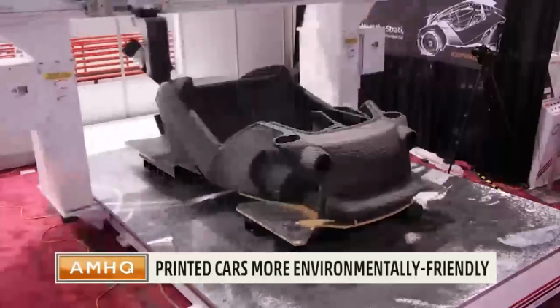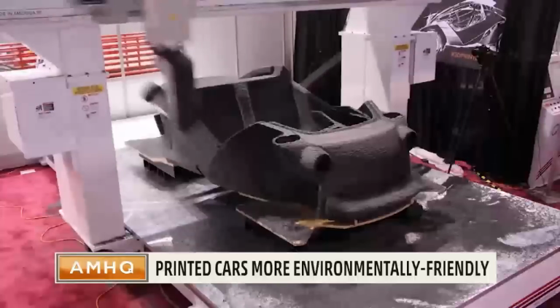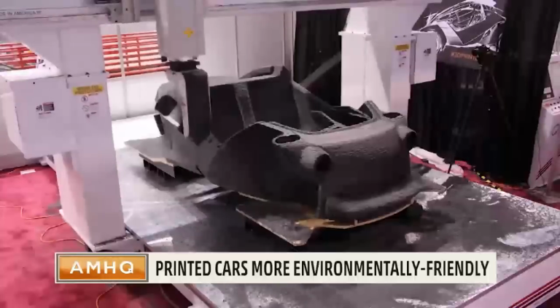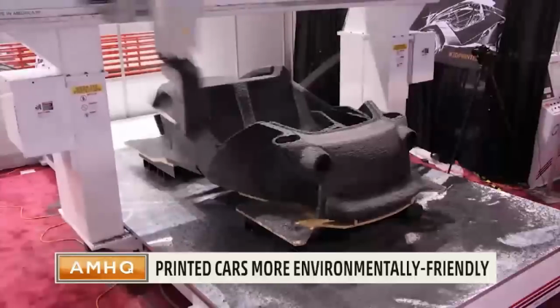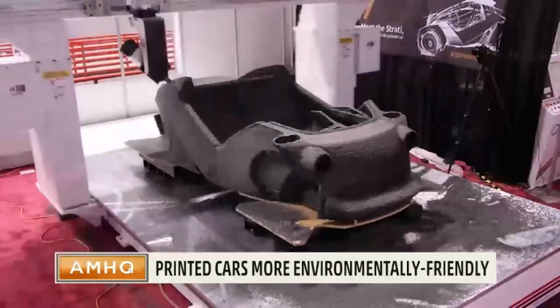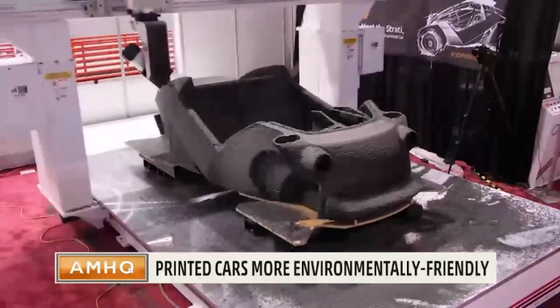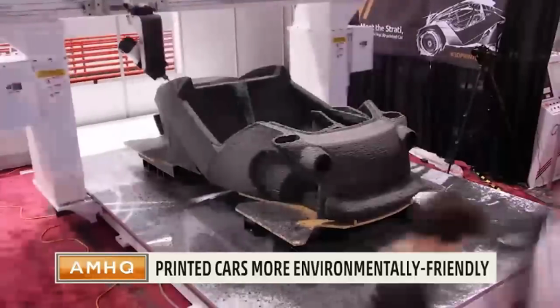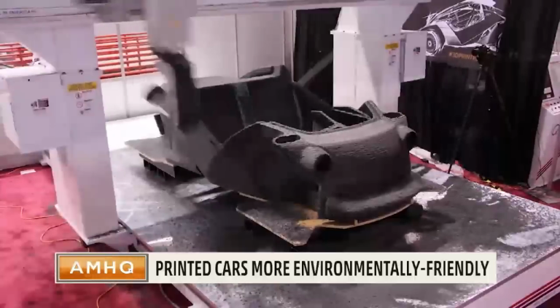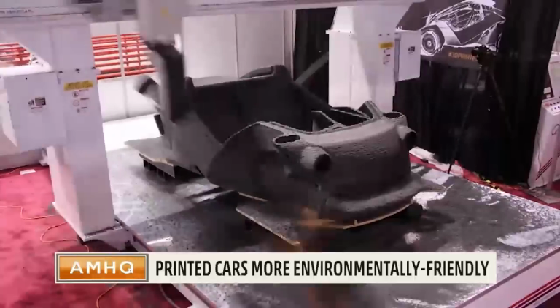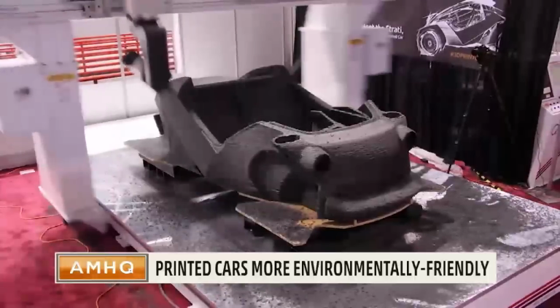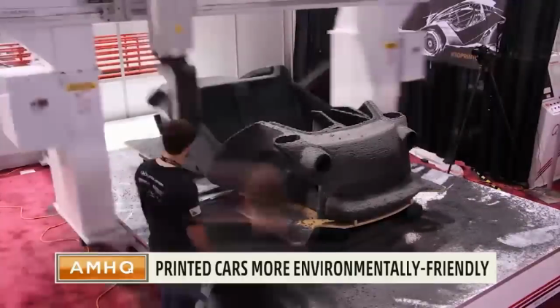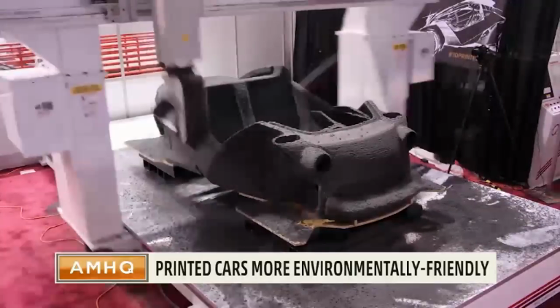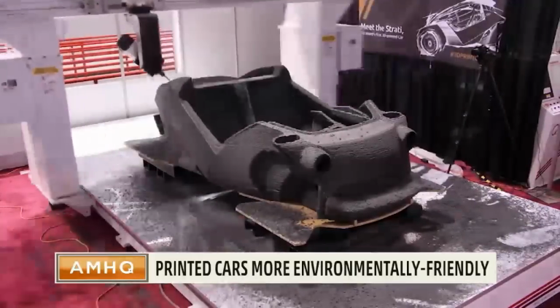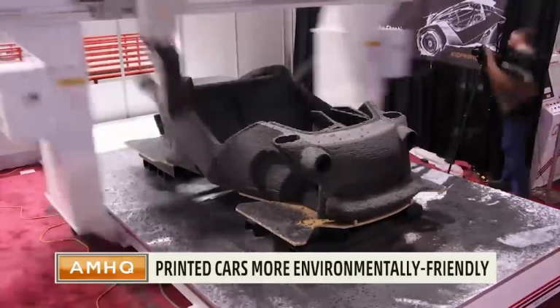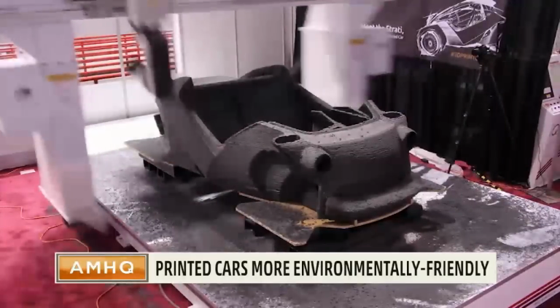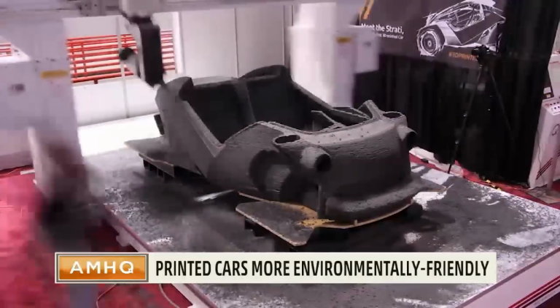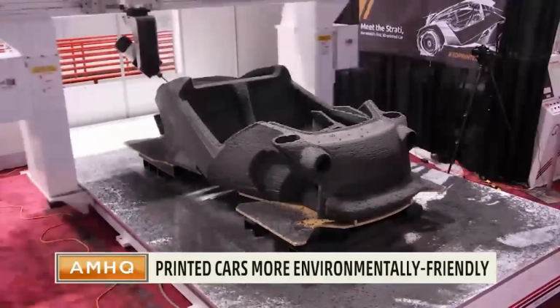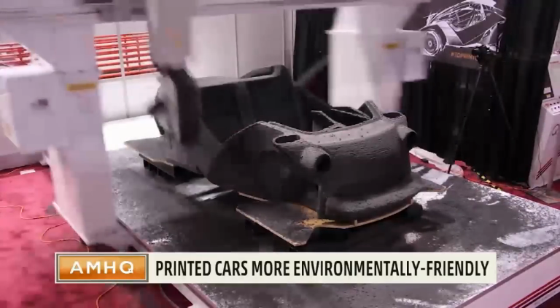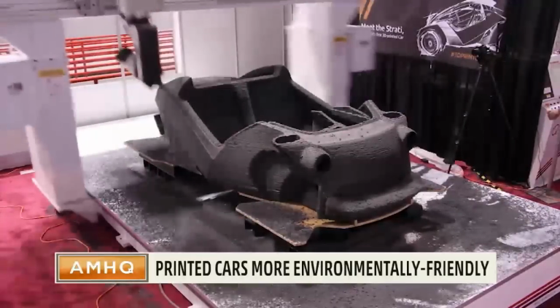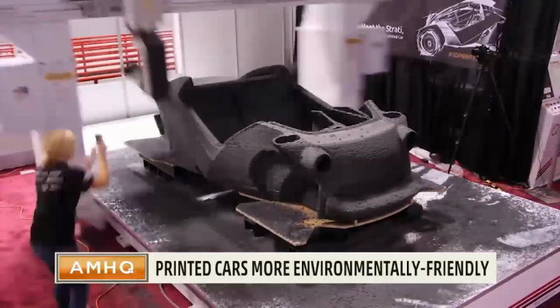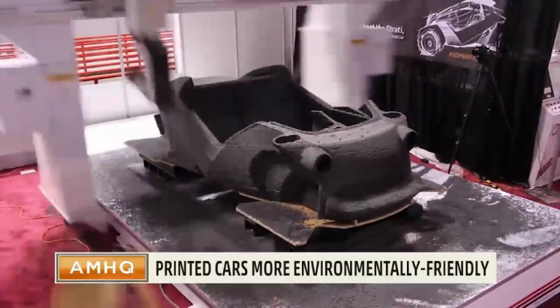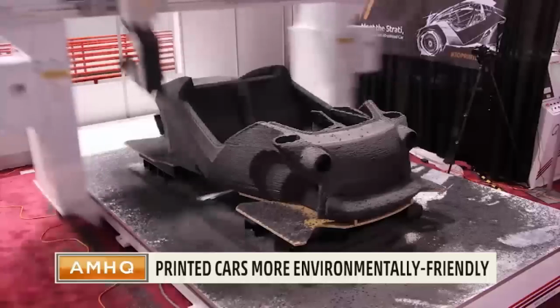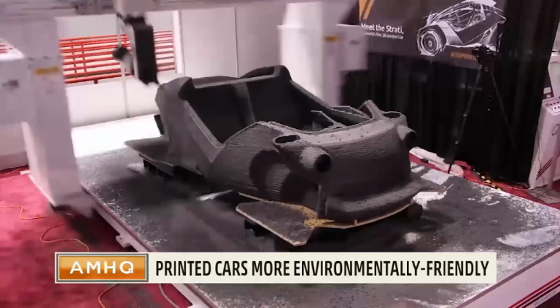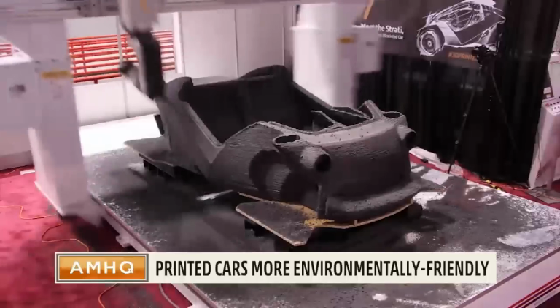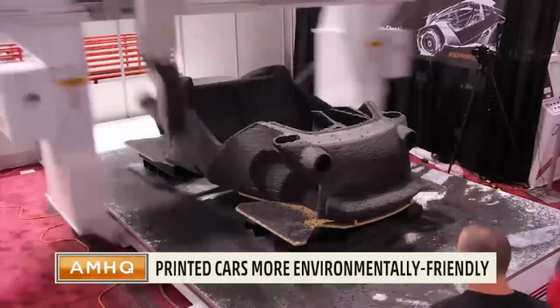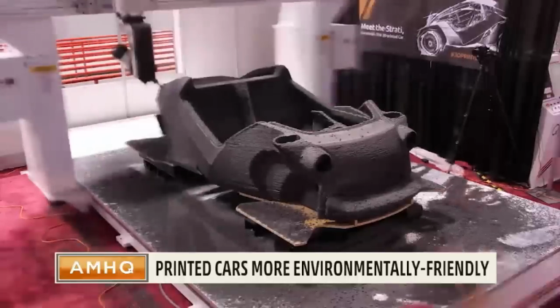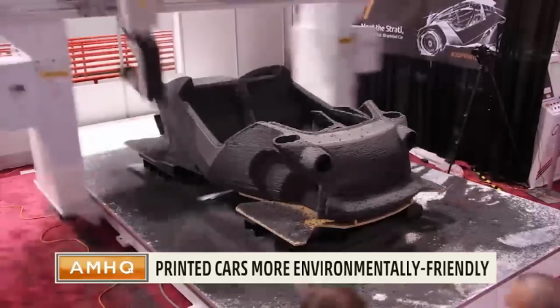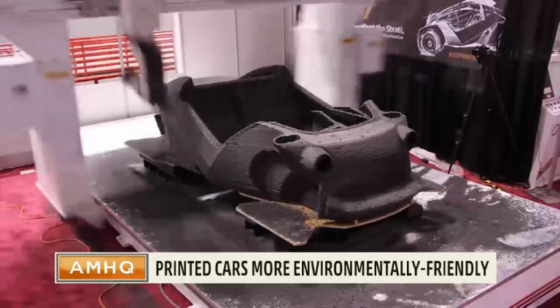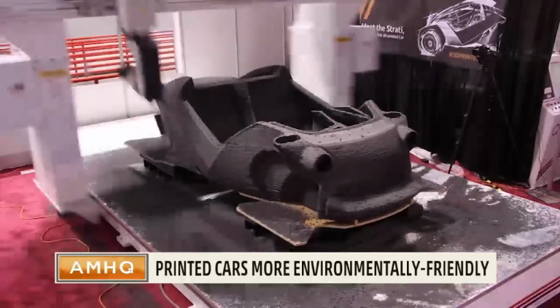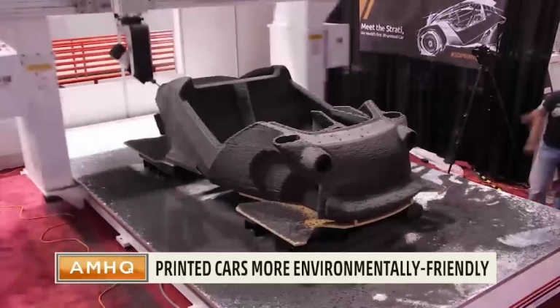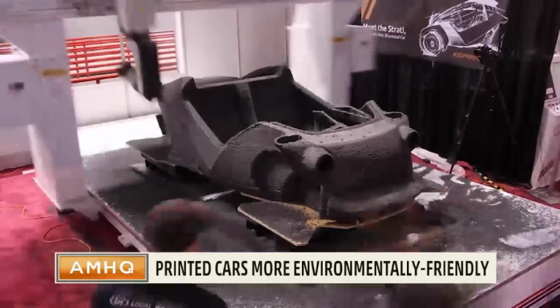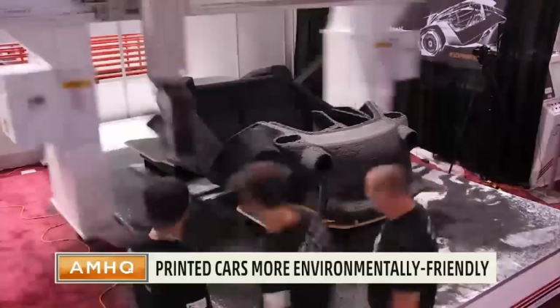You can even choose which engine you'd like — biofuel, electric — they just print the car around it.